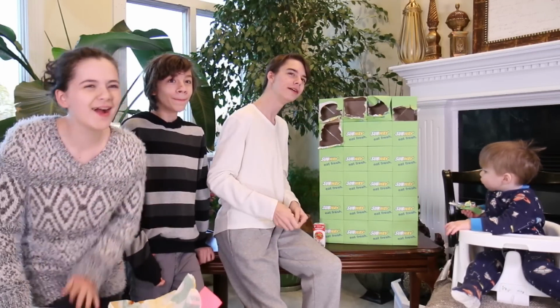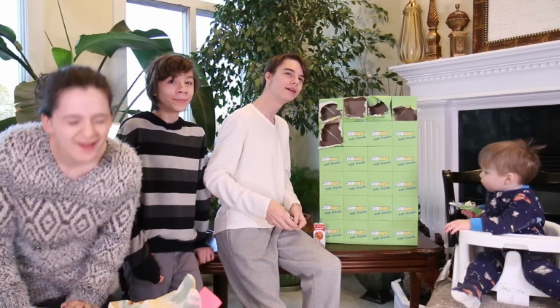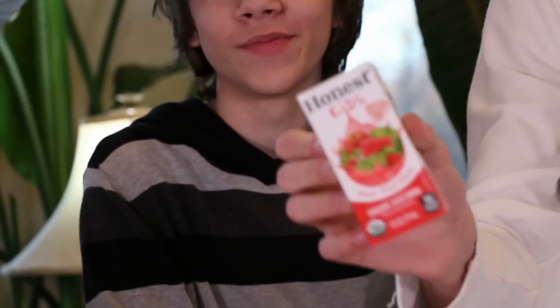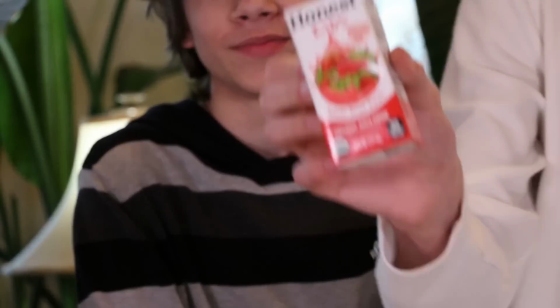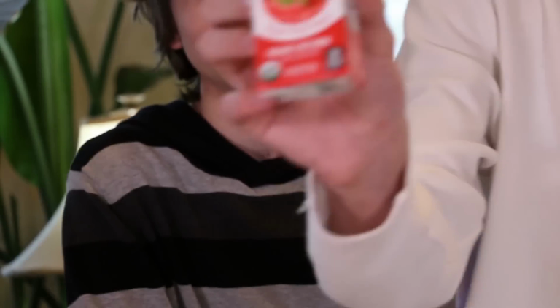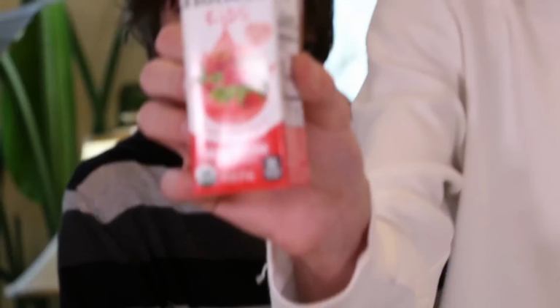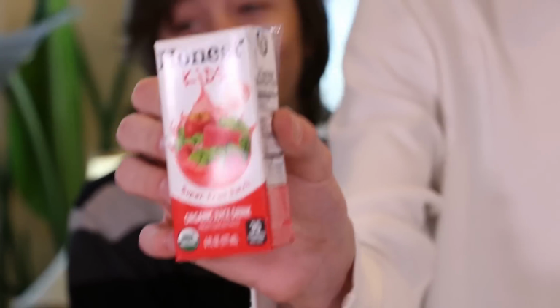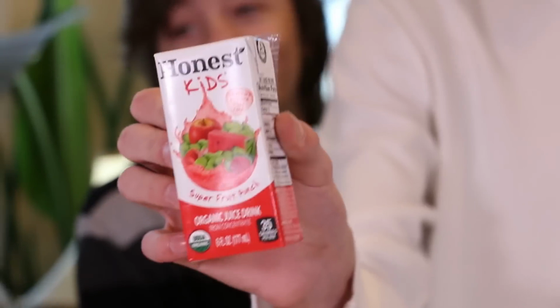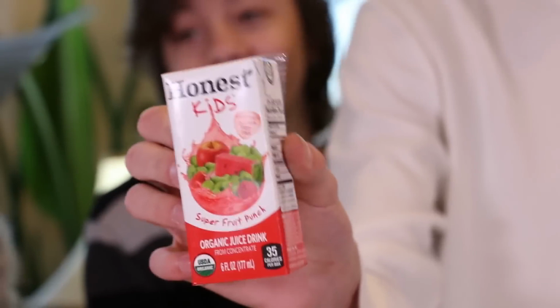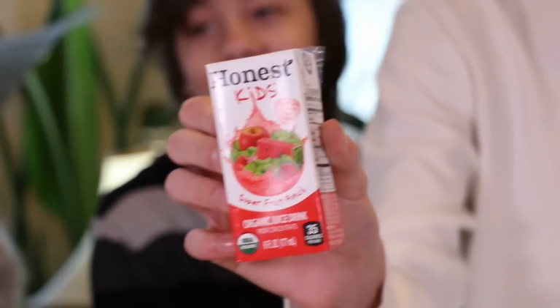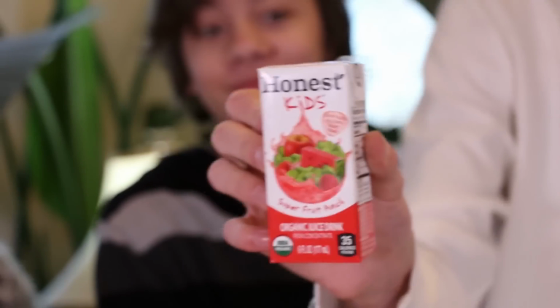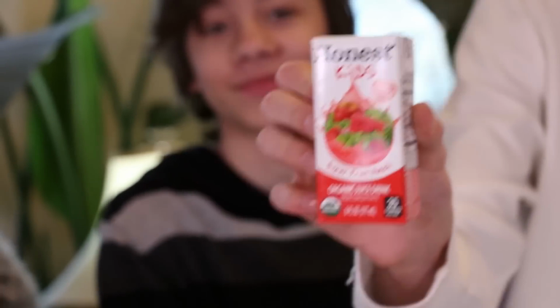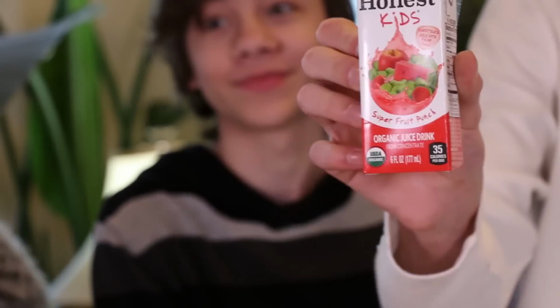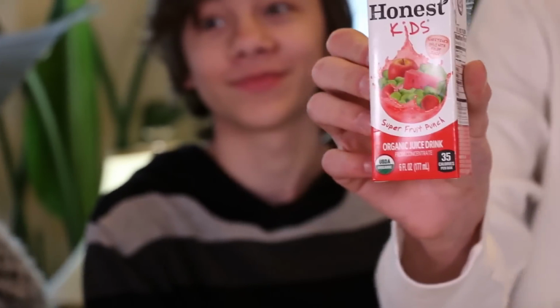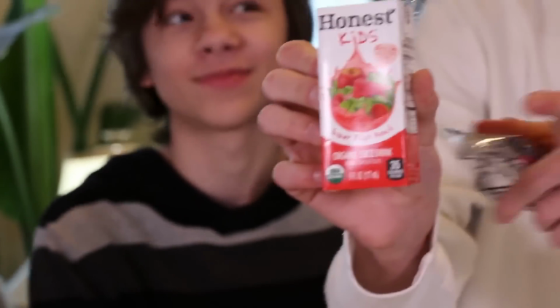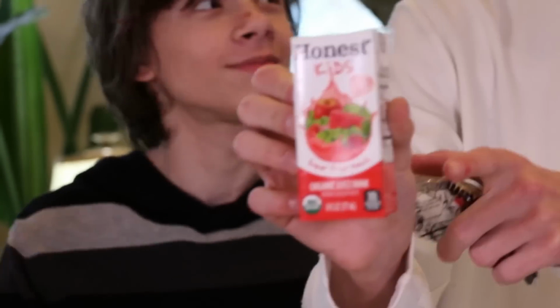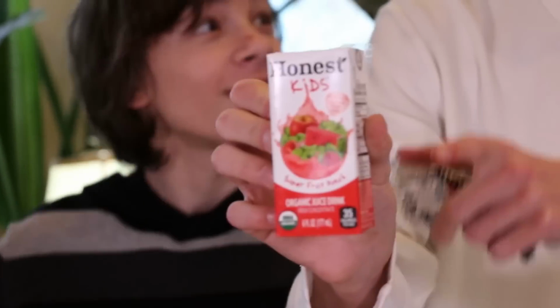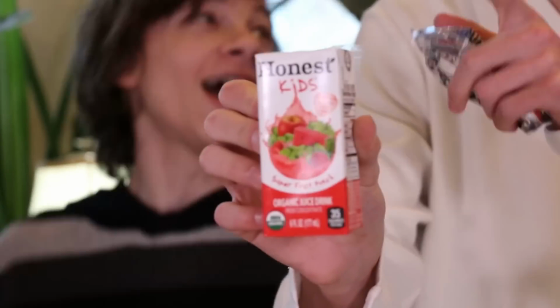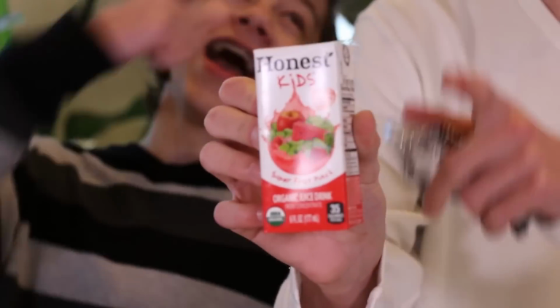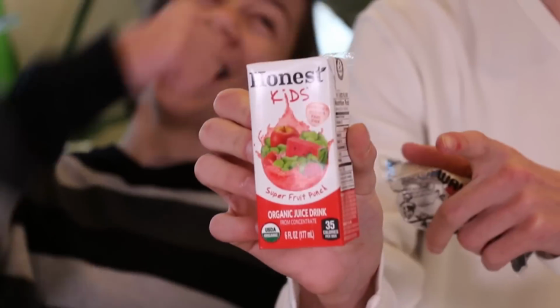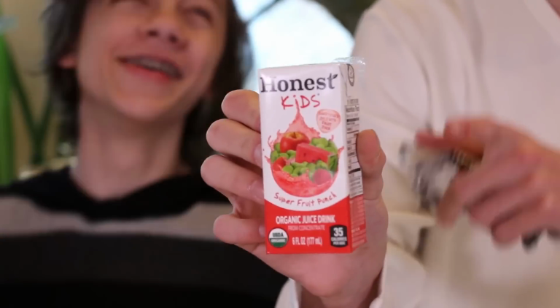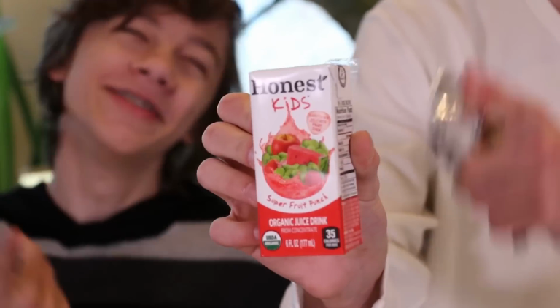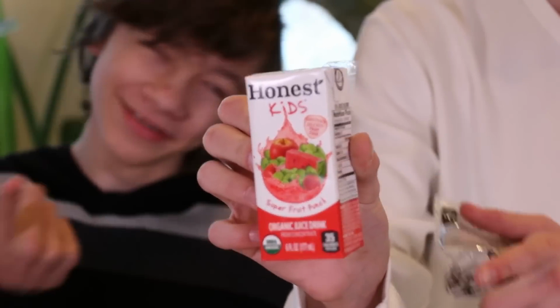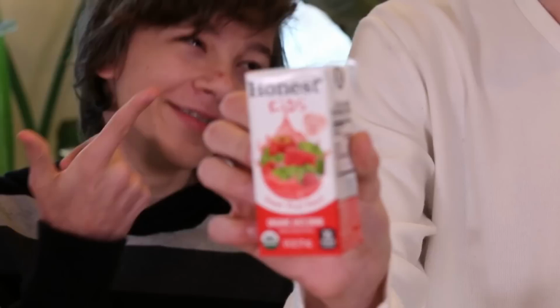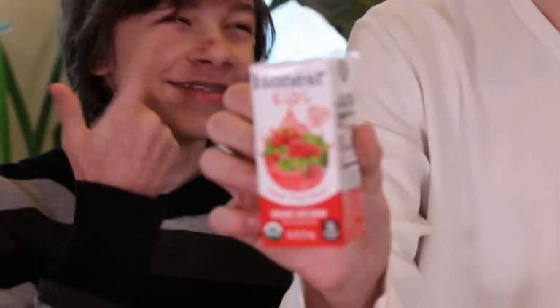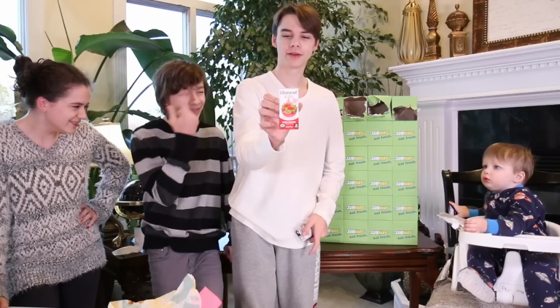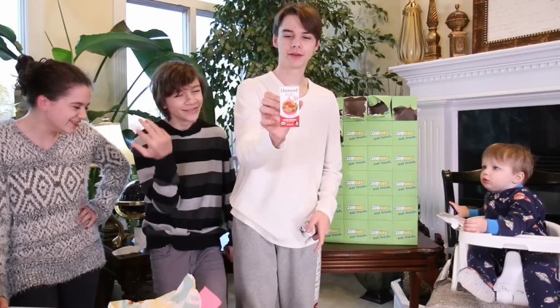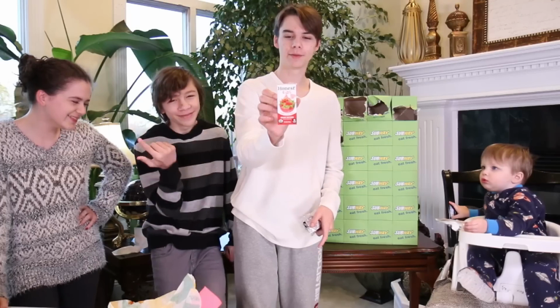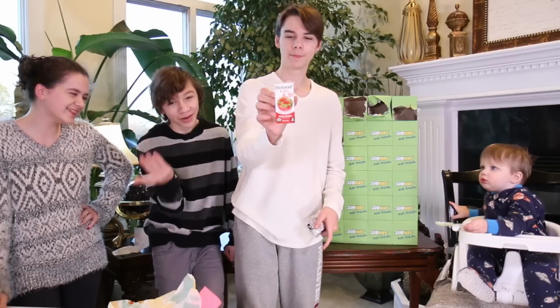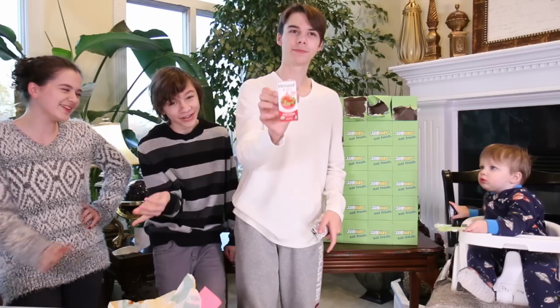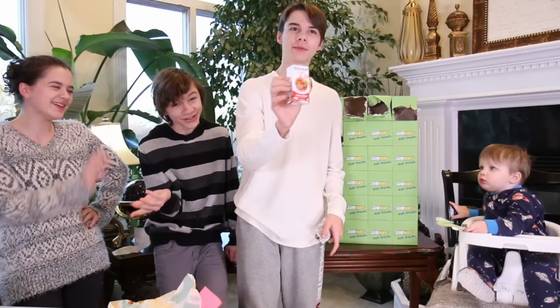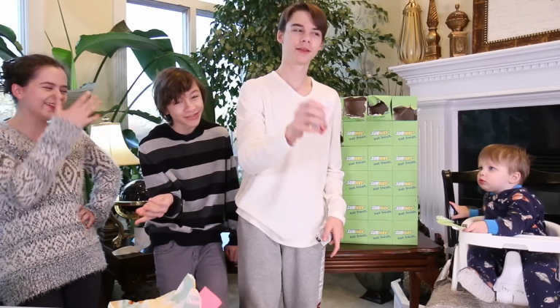This is a super fruit punch juice with watermelon, strawberries, and grapes. Punch juice!